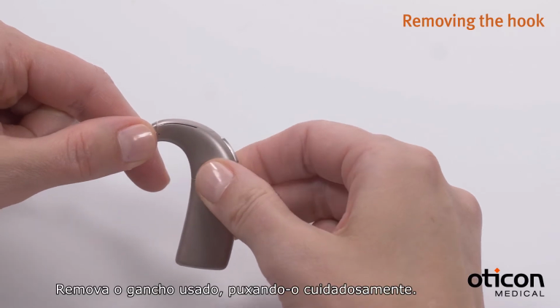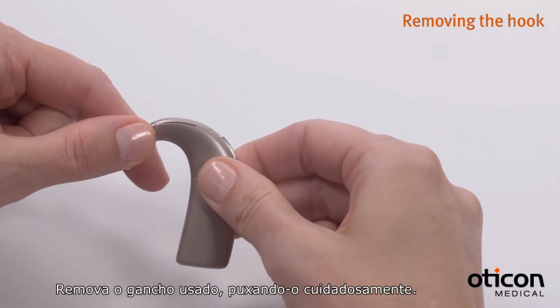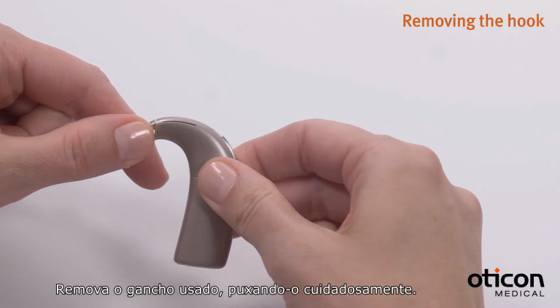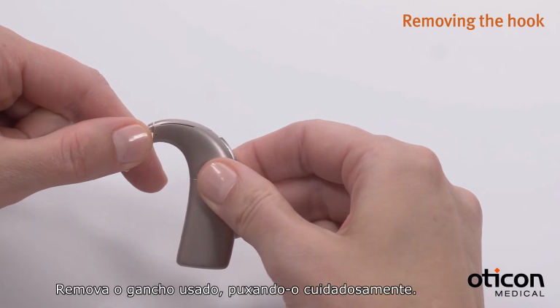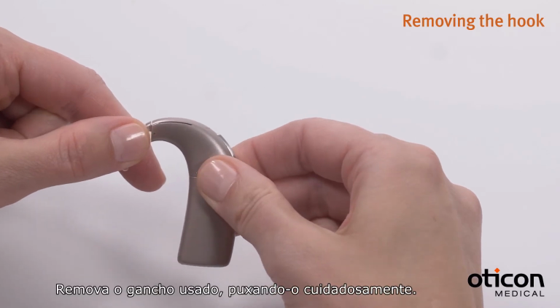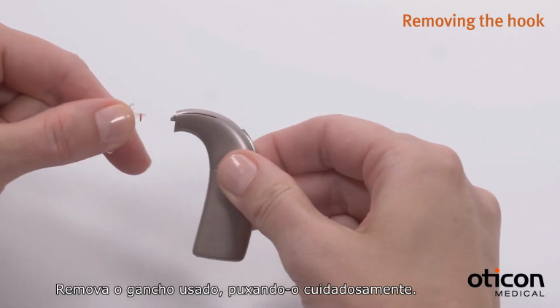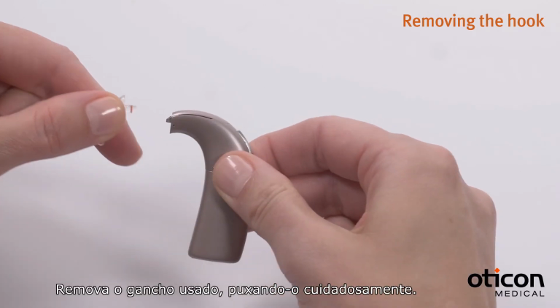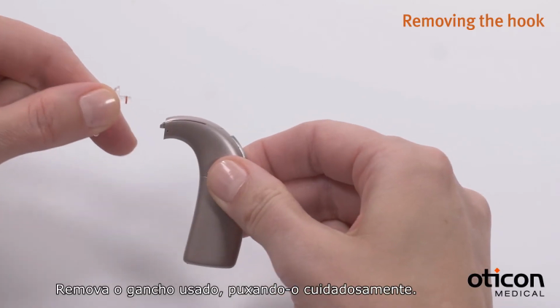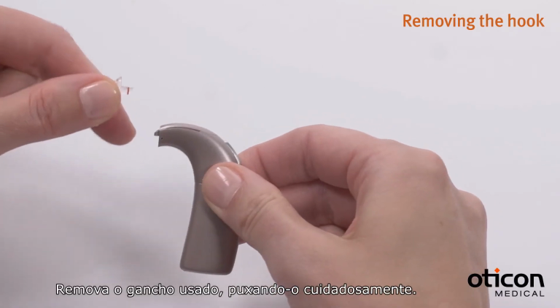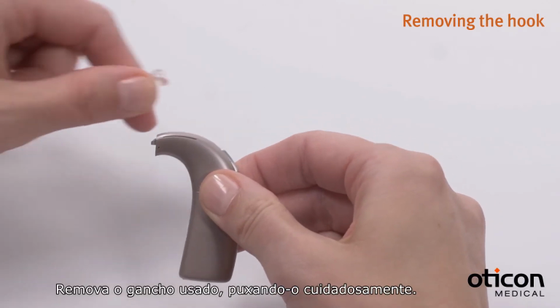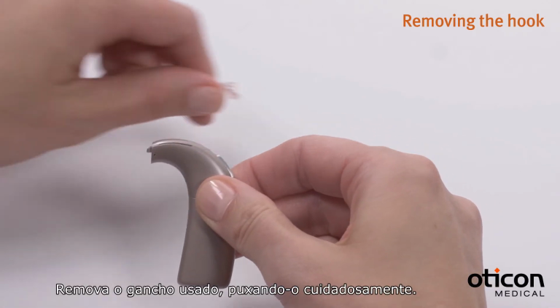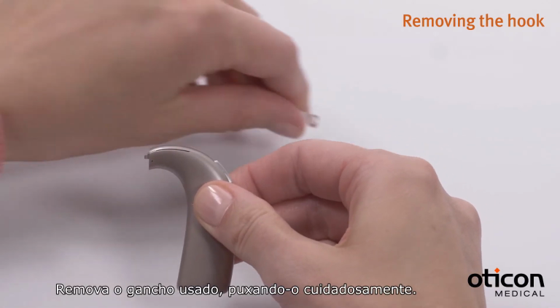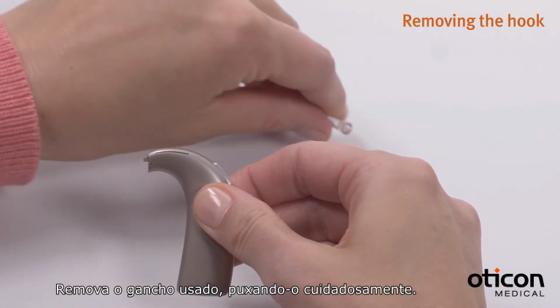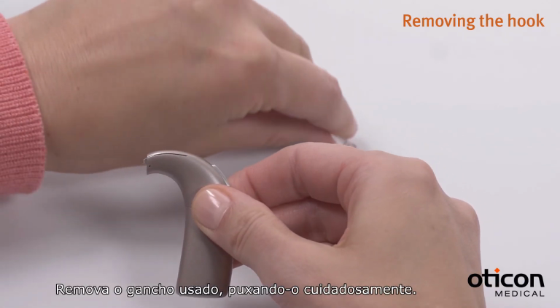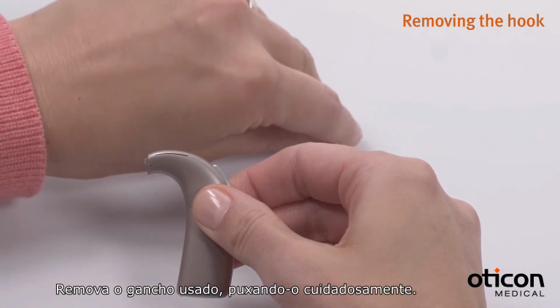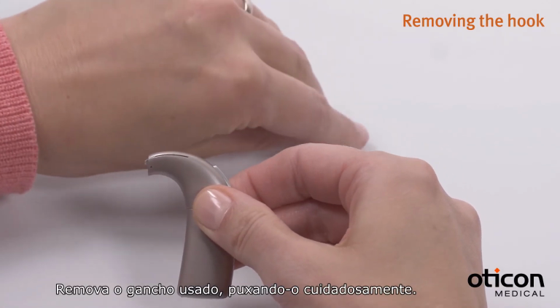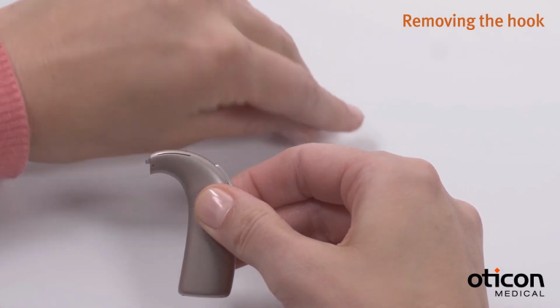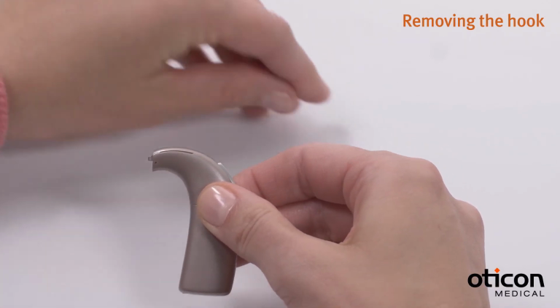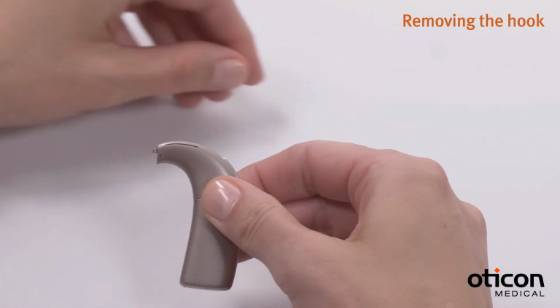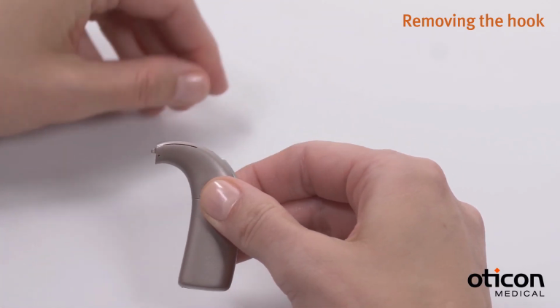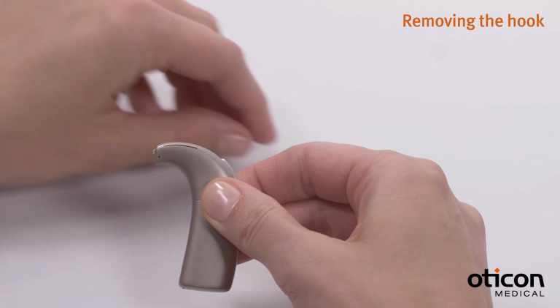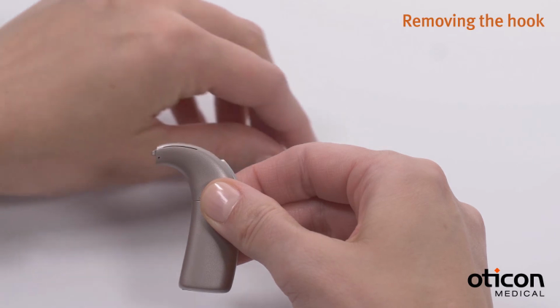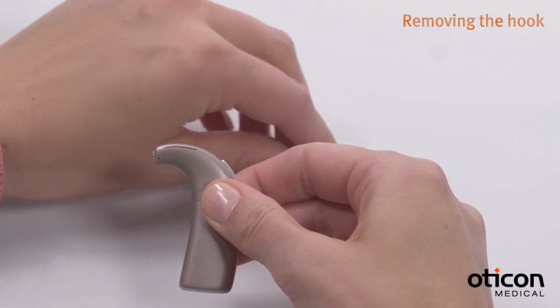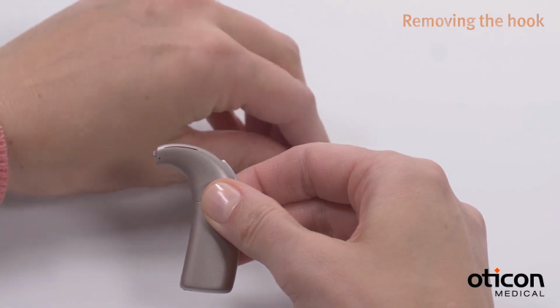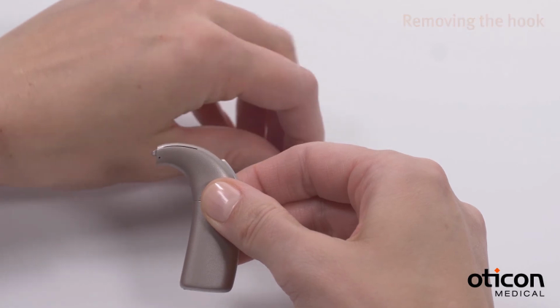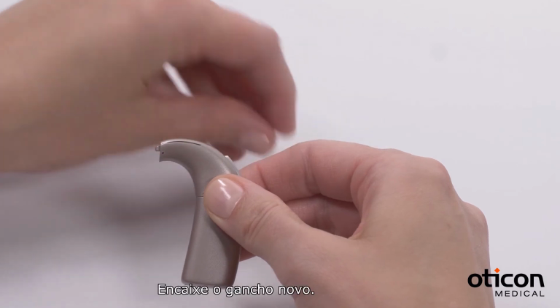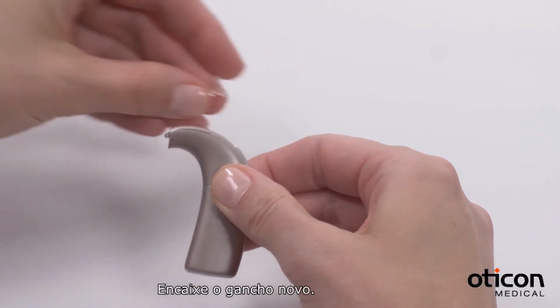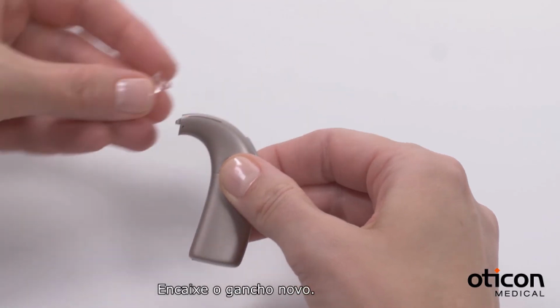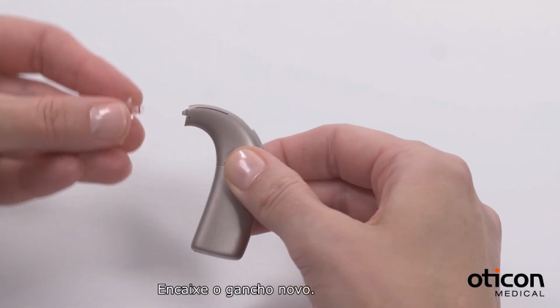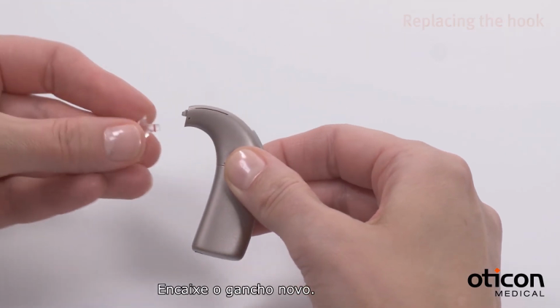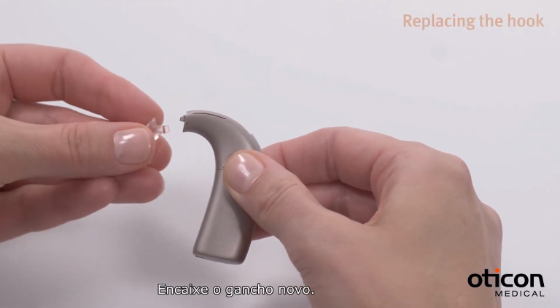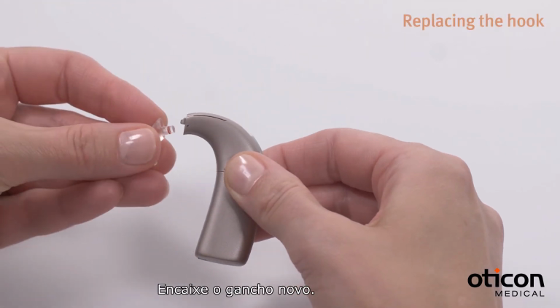Remove the used hook by pulling it gently. Insert the new hook.